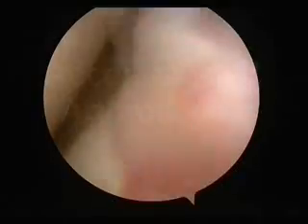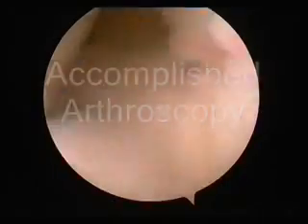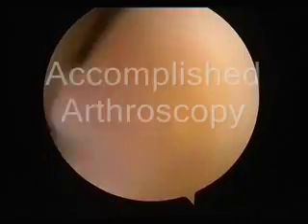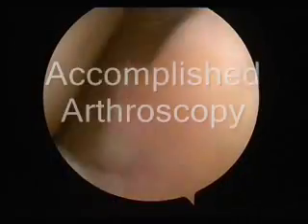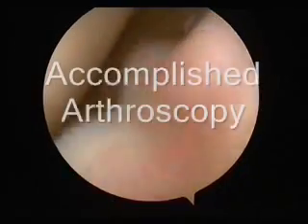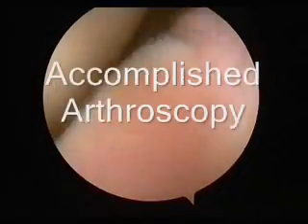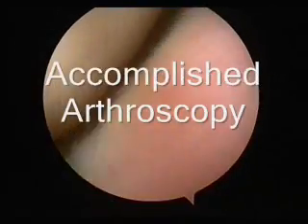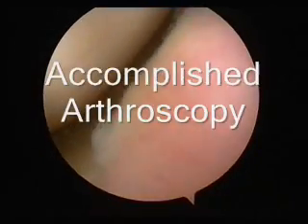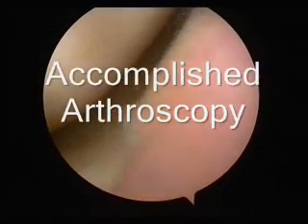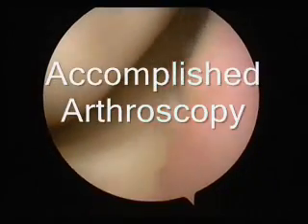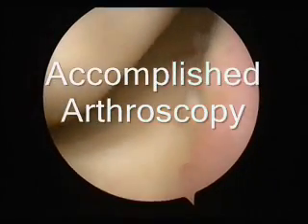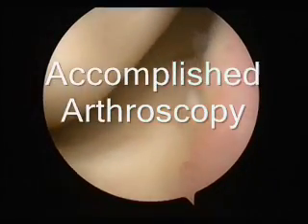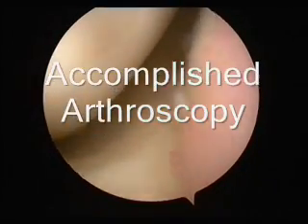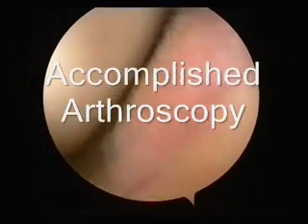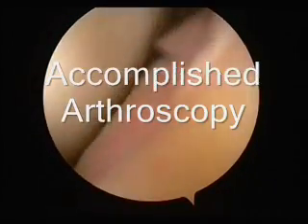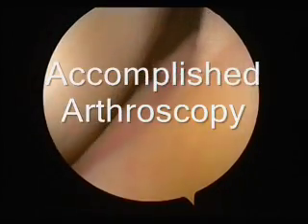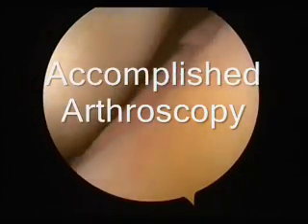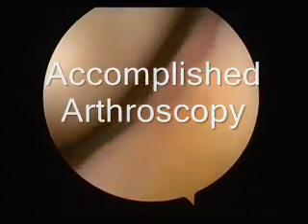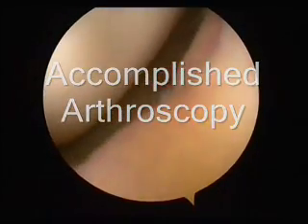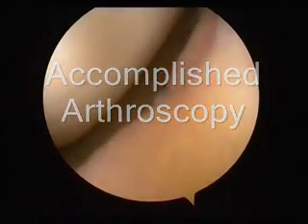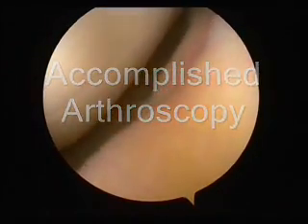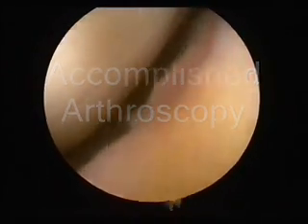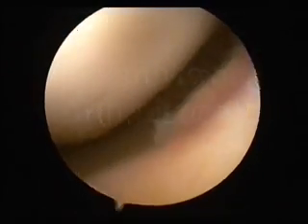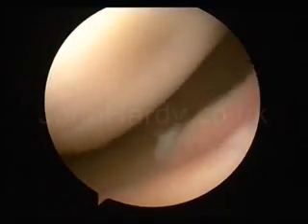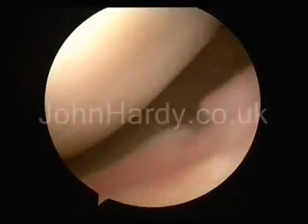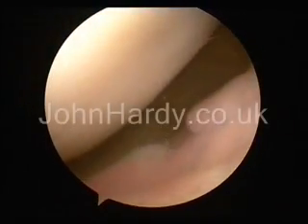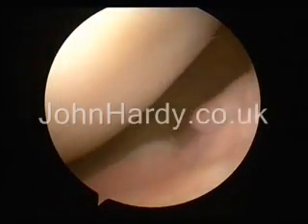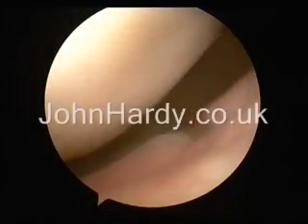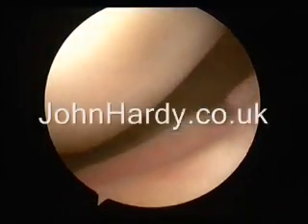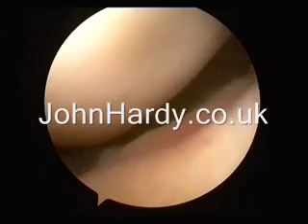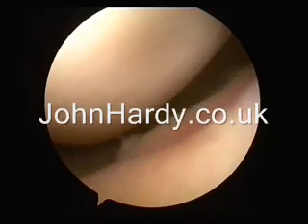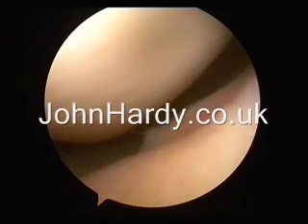My name's John Harding, I'm a consultant and orthopedic surgeon. I'm David Coates, a consultant and anesthetist.